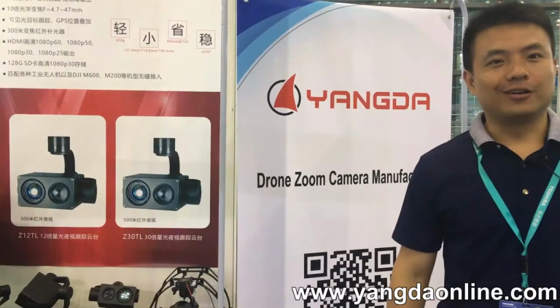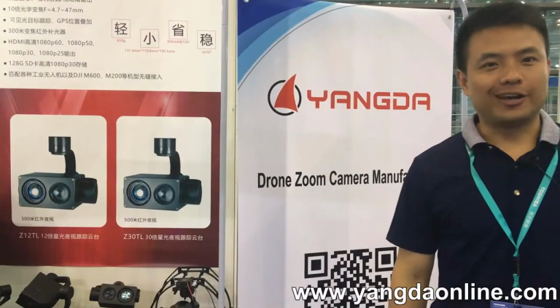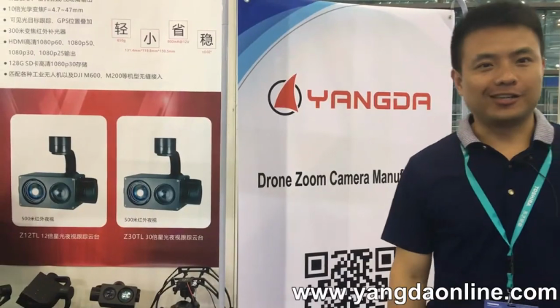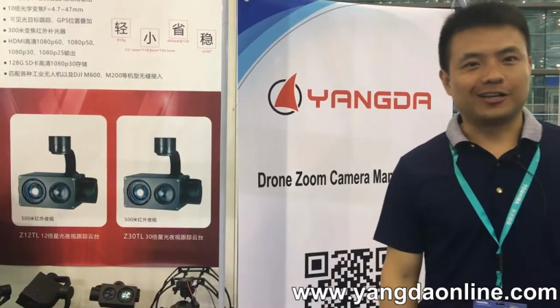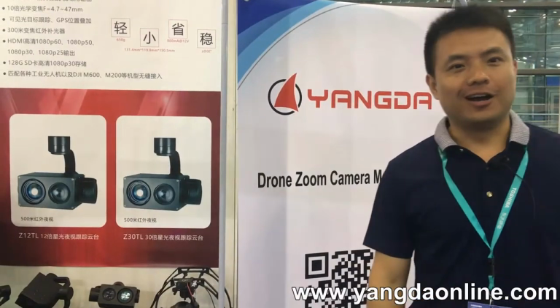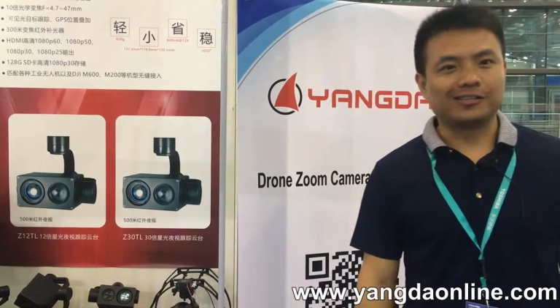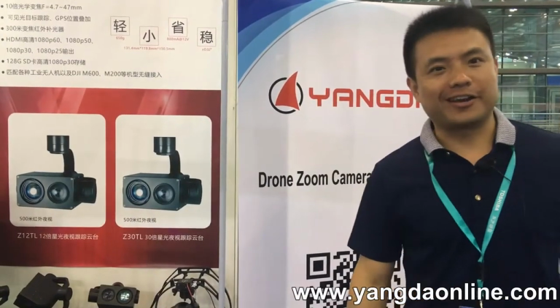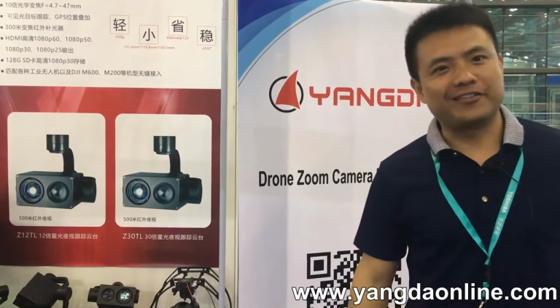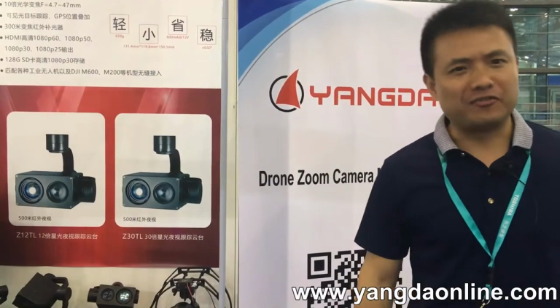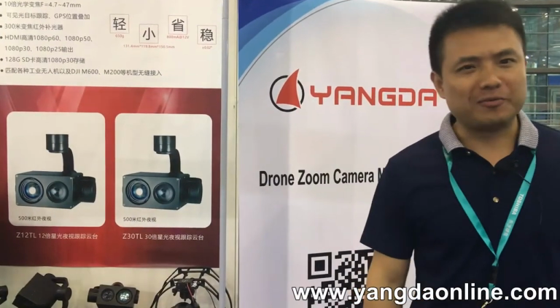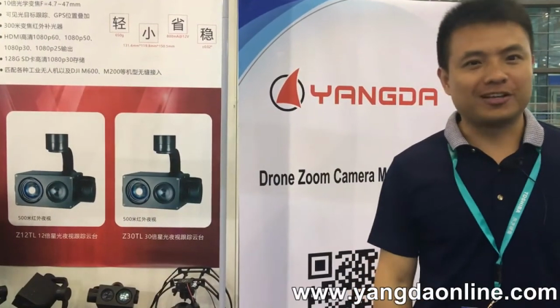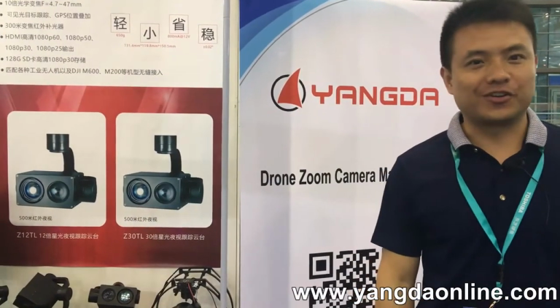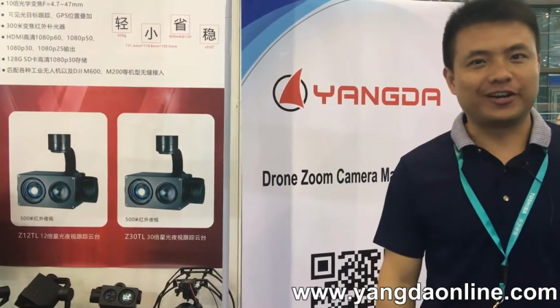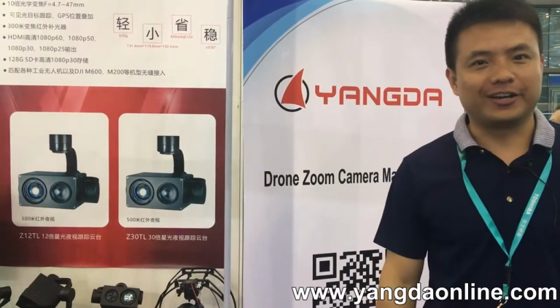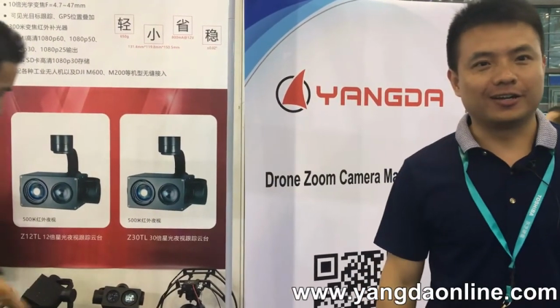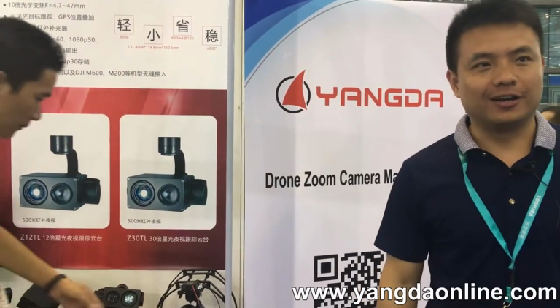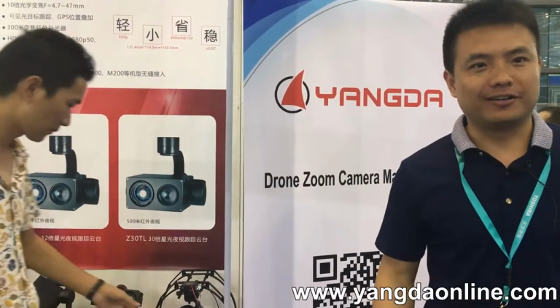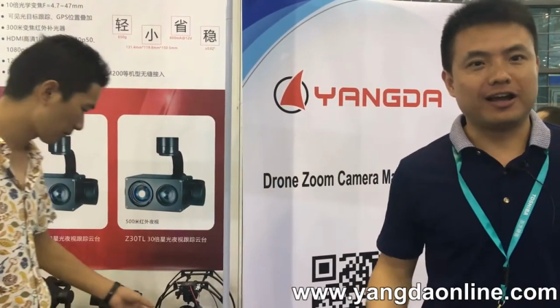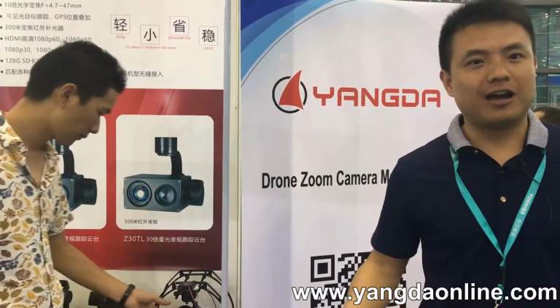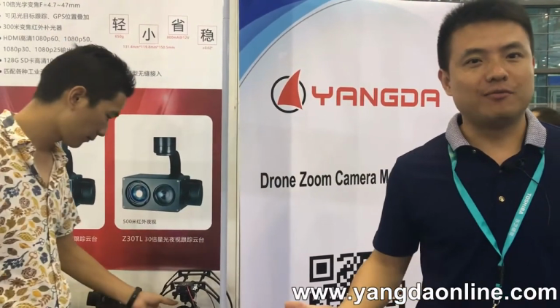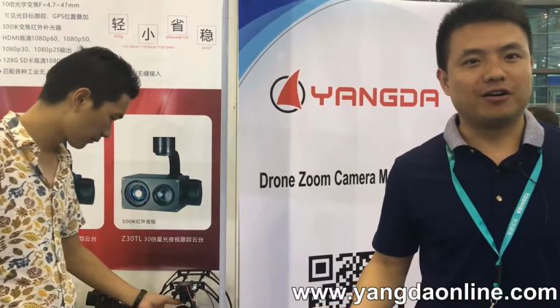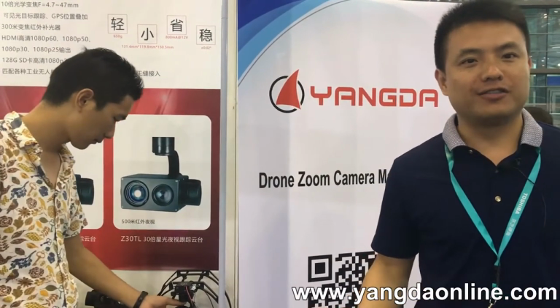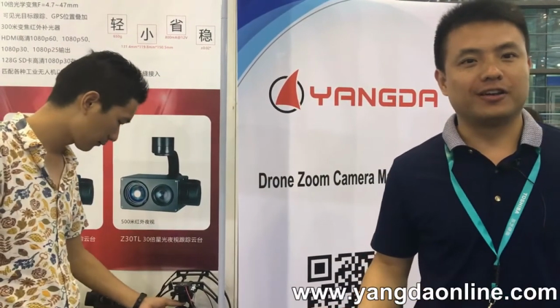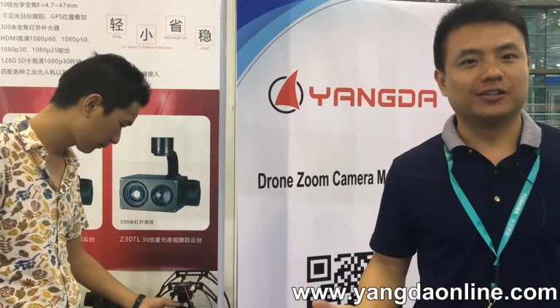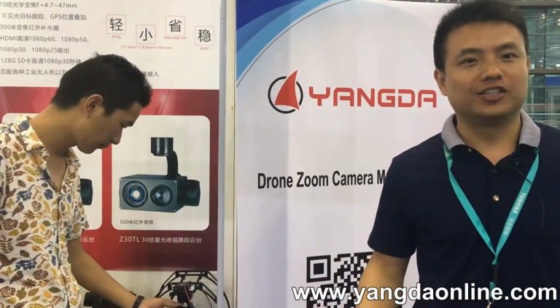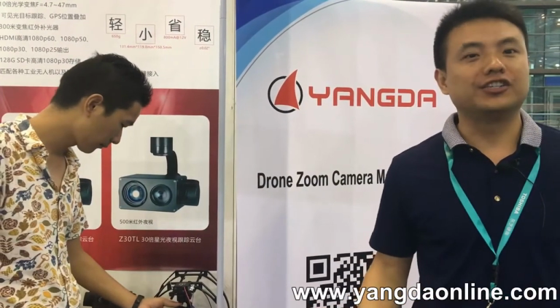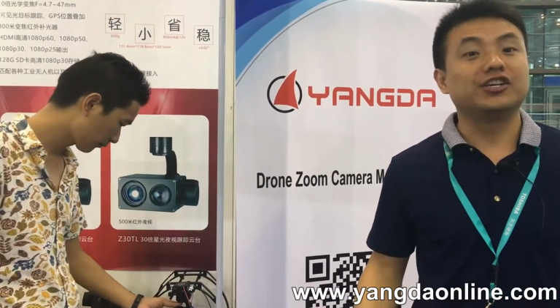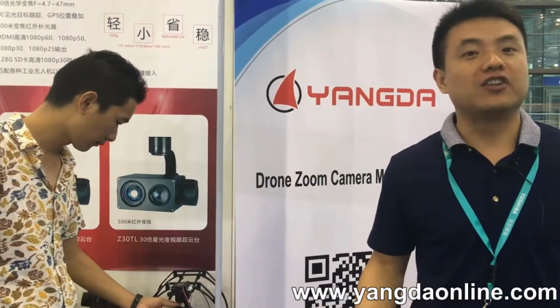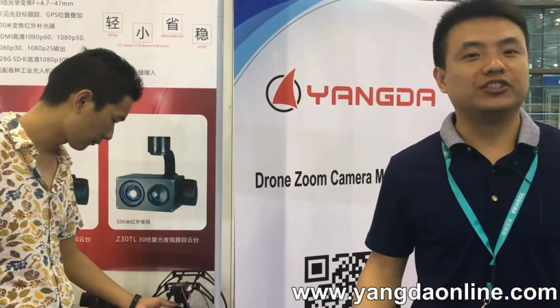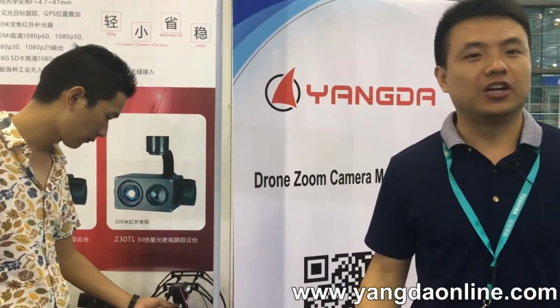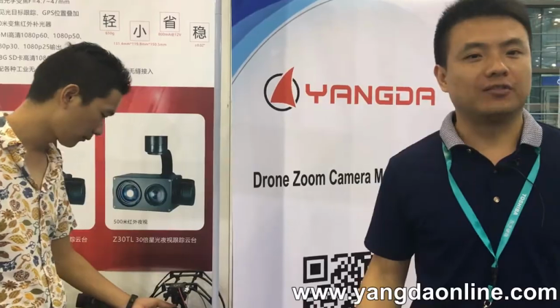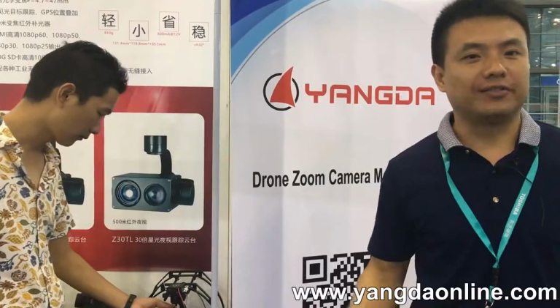Hi guys, it's Gary from Yandere's Creek. Now I'm on the Shenzhen UAP show.